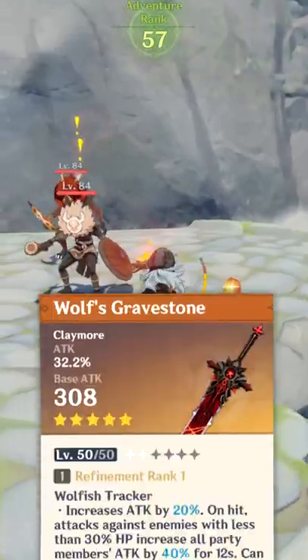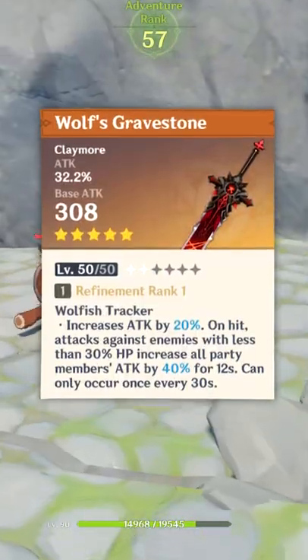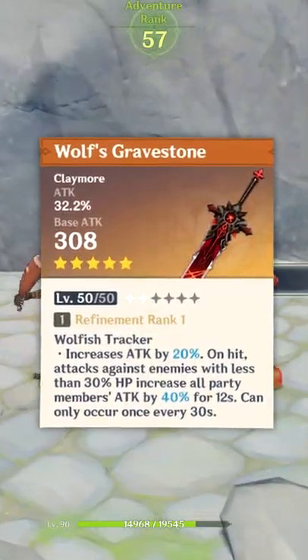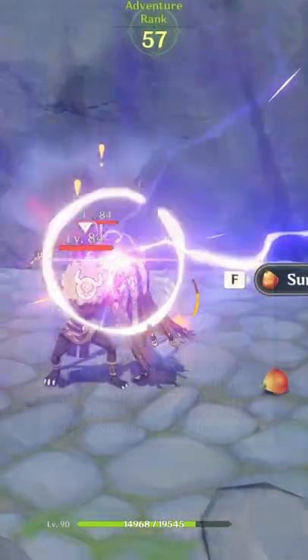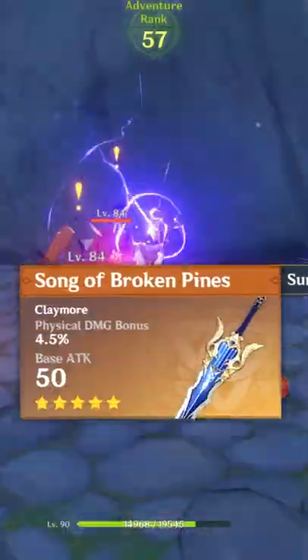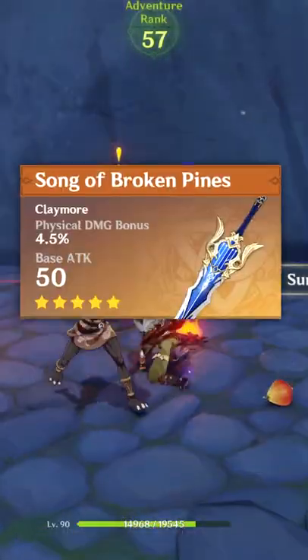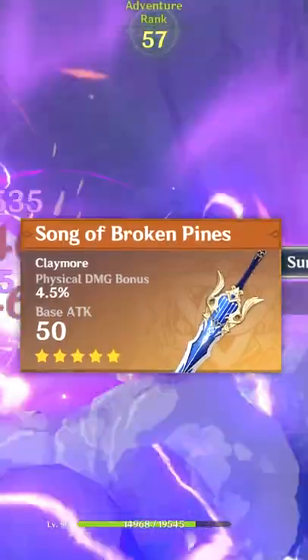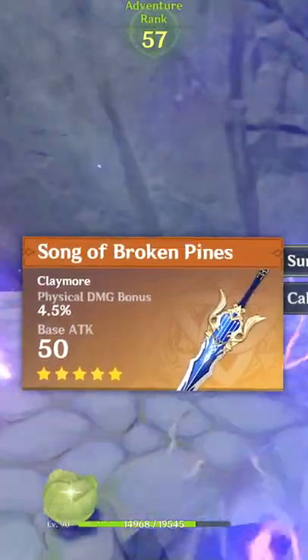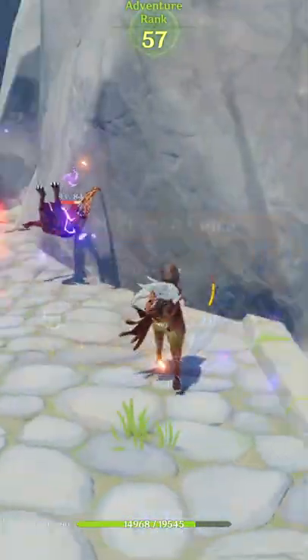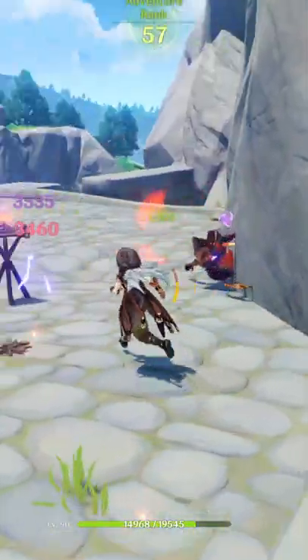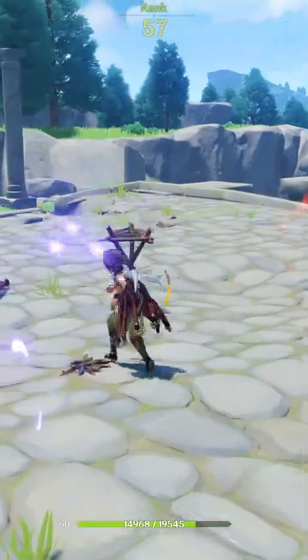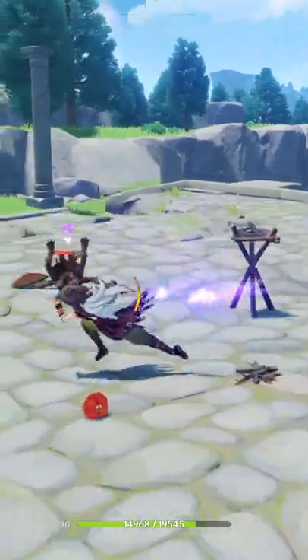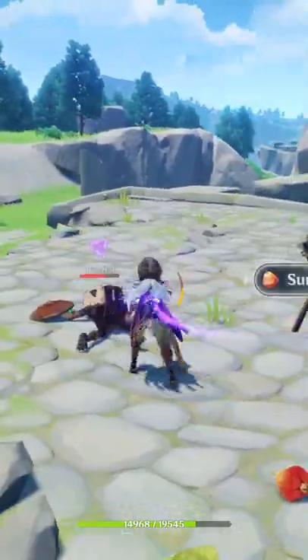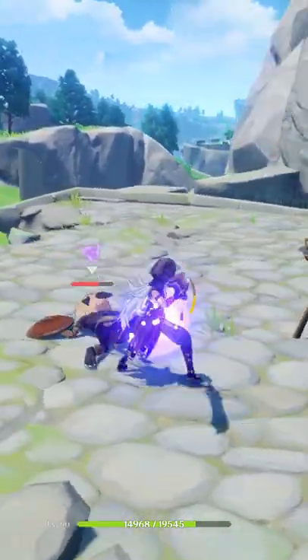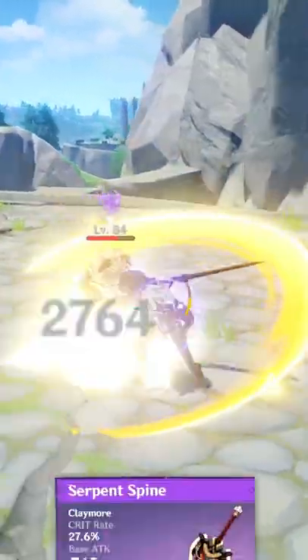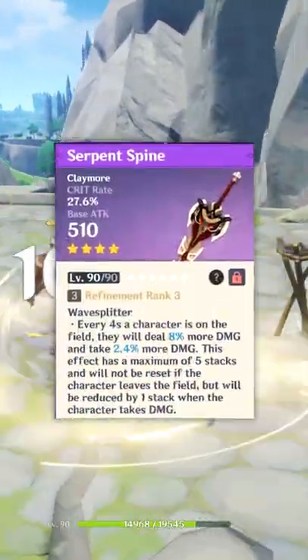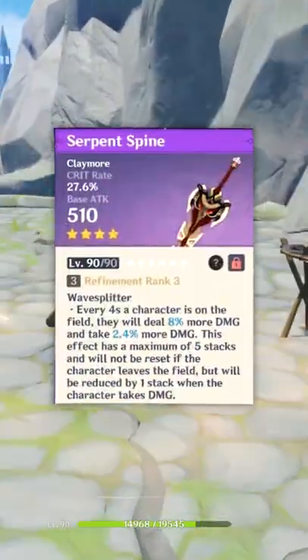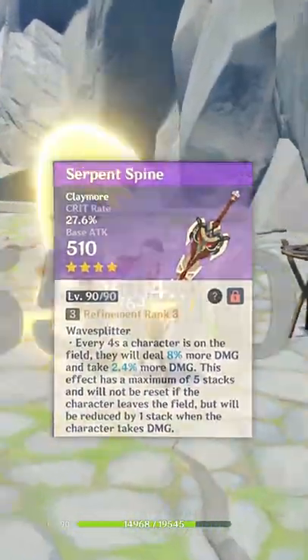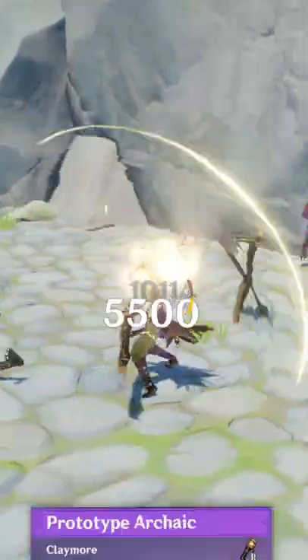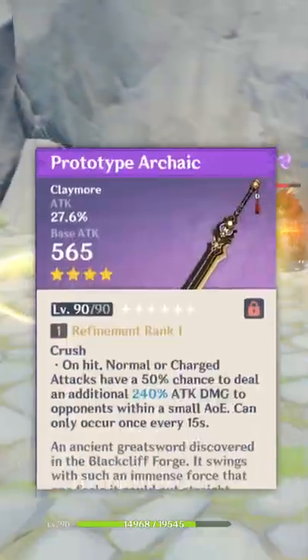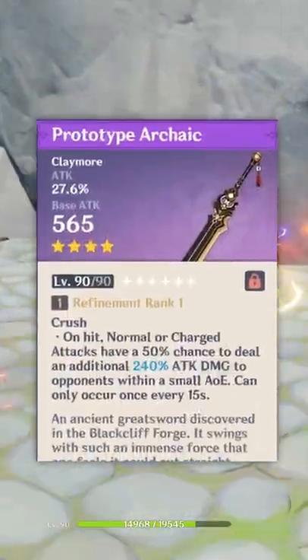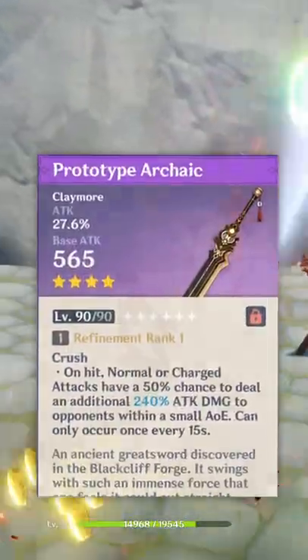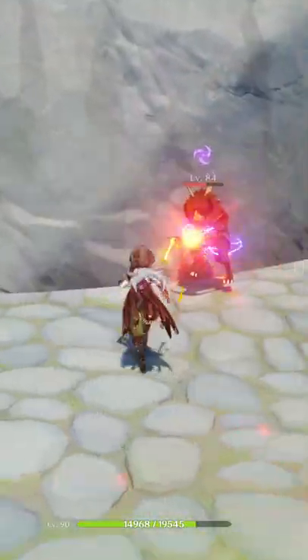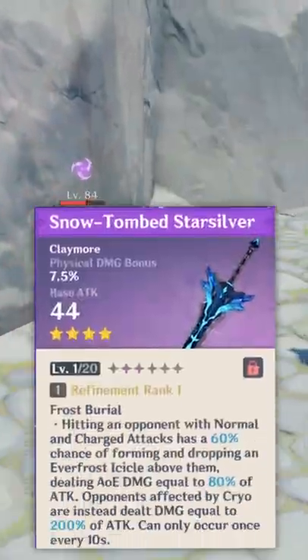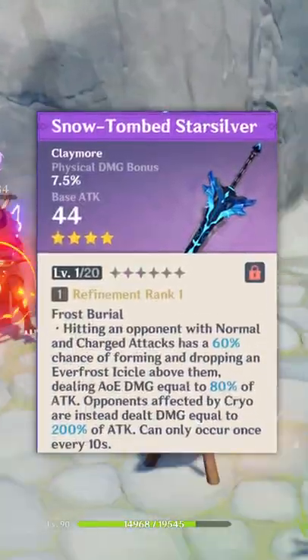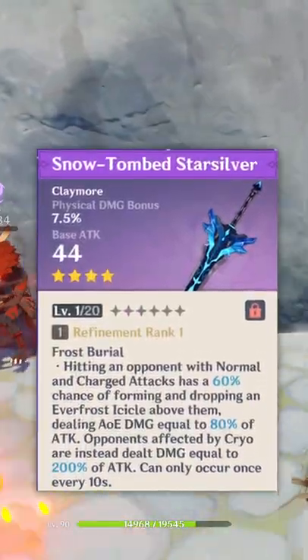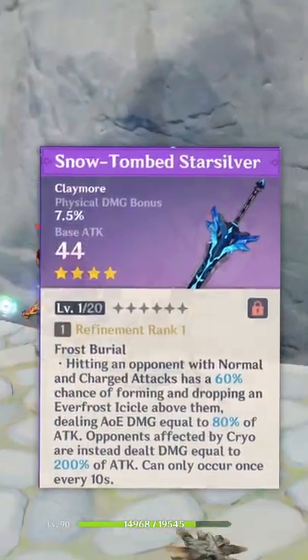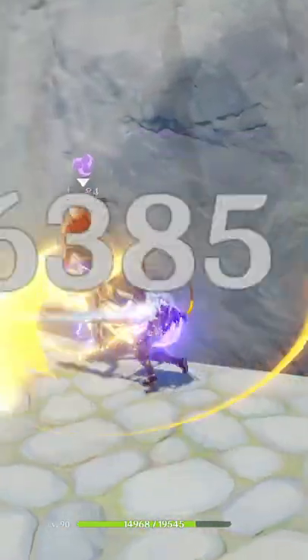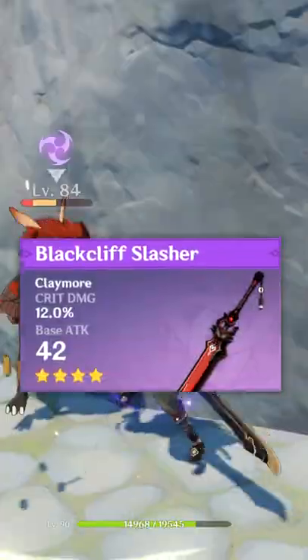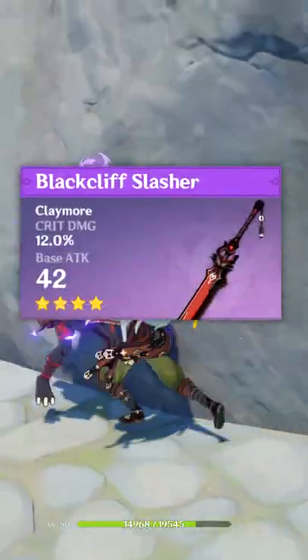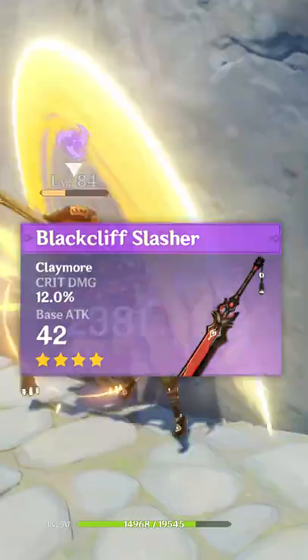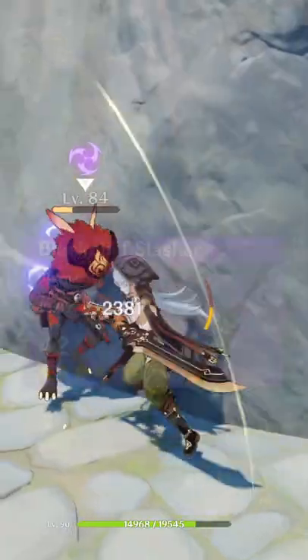Wolf's Gravestone and Song of Broken Pines are the two best weapons for Razor, but you can also use the Serpent Spine, Prototype Archaic, Snow Tomb, Star Silver, and the Blackcliff Slasher.